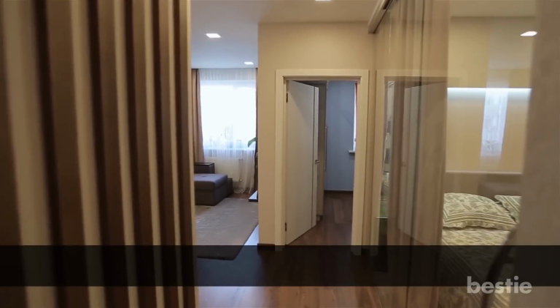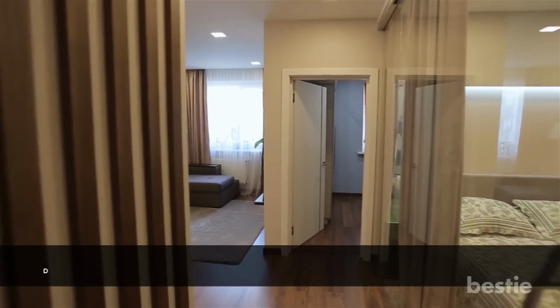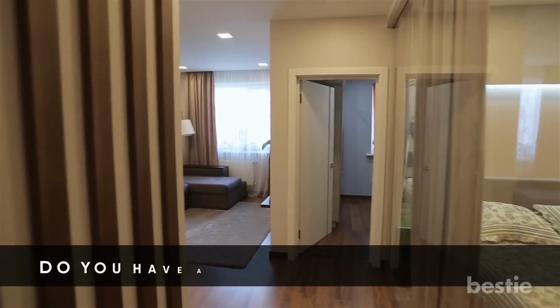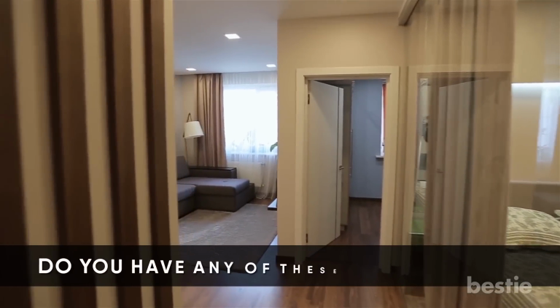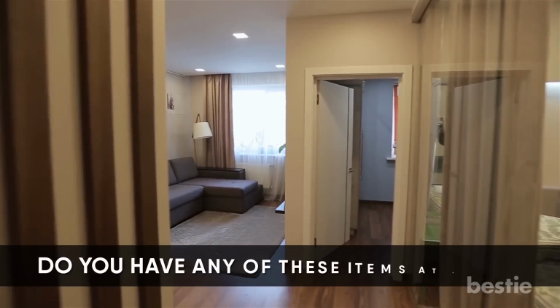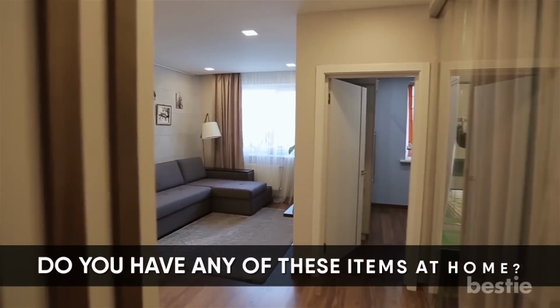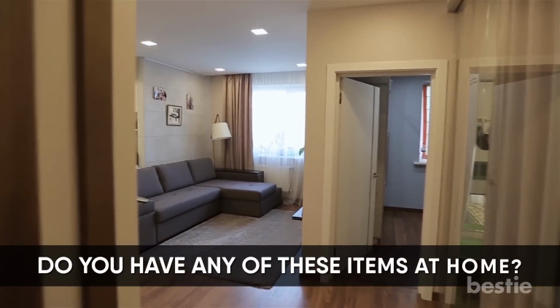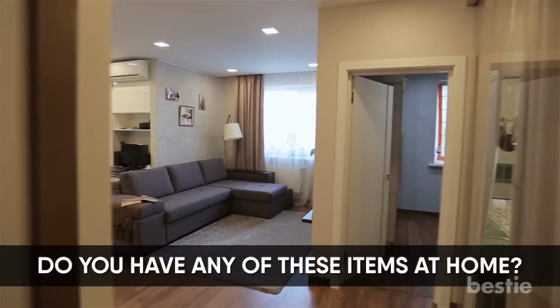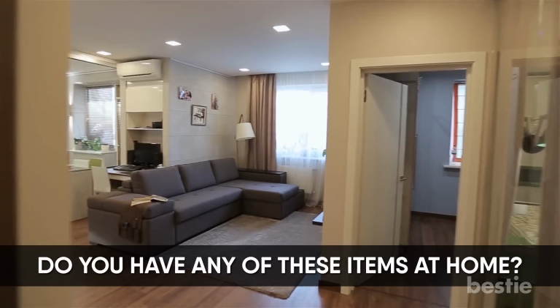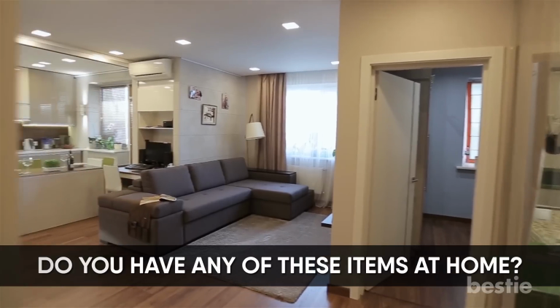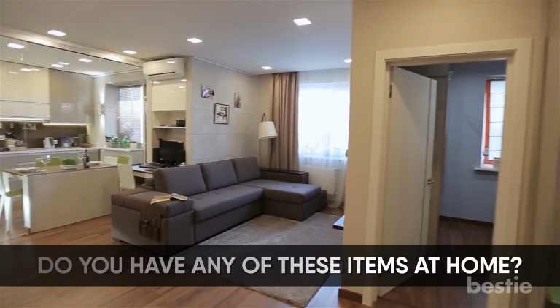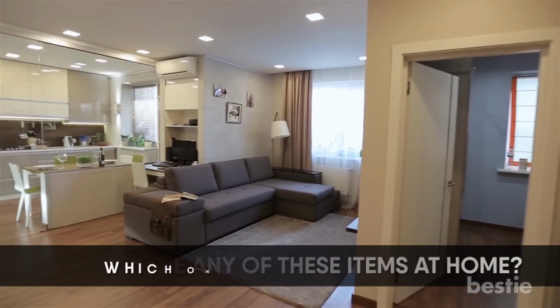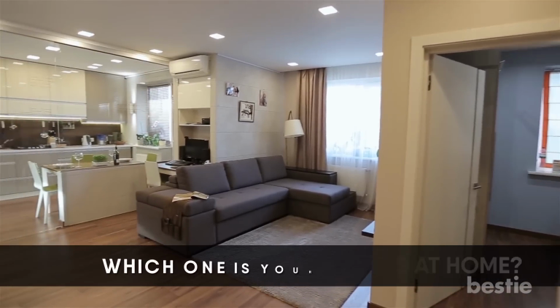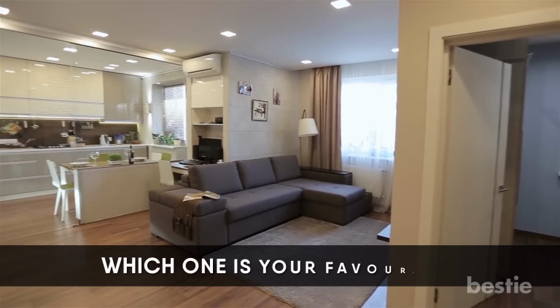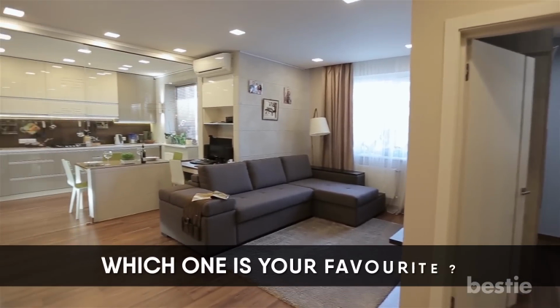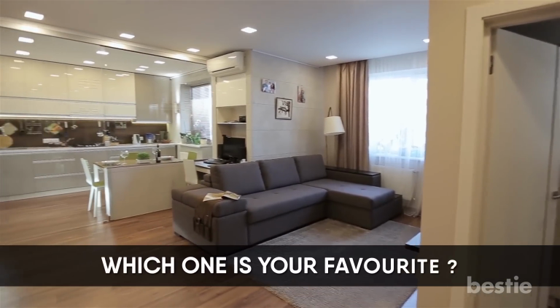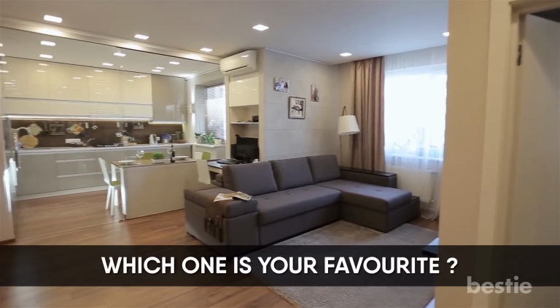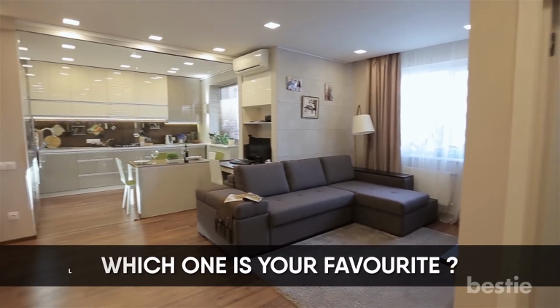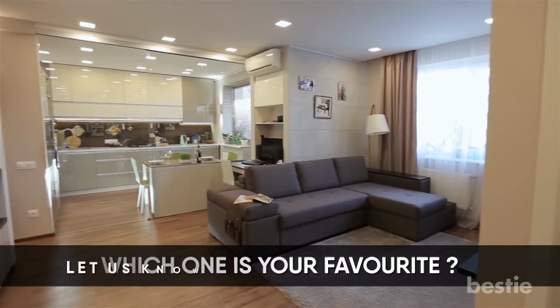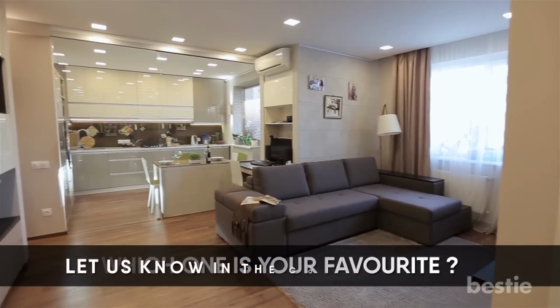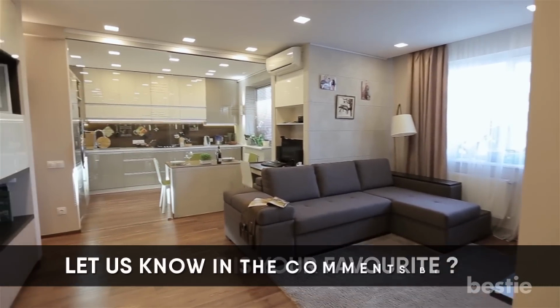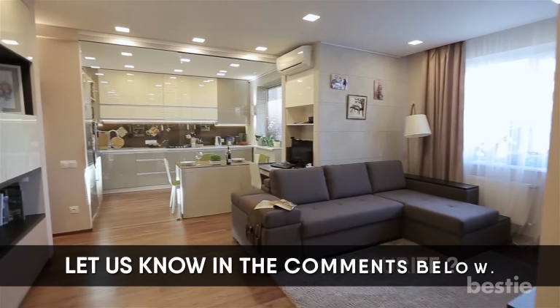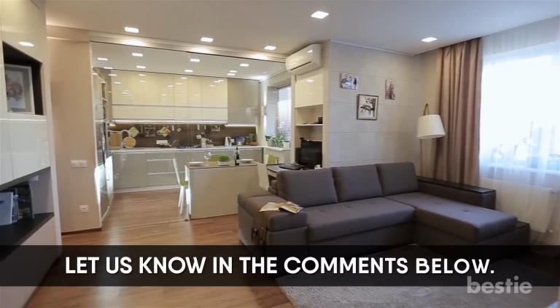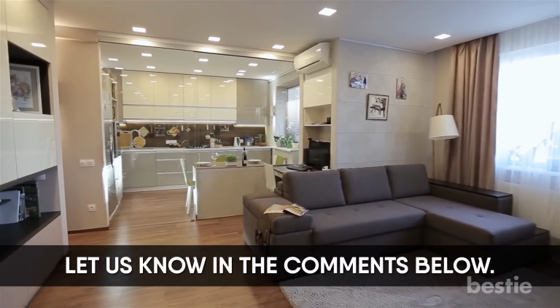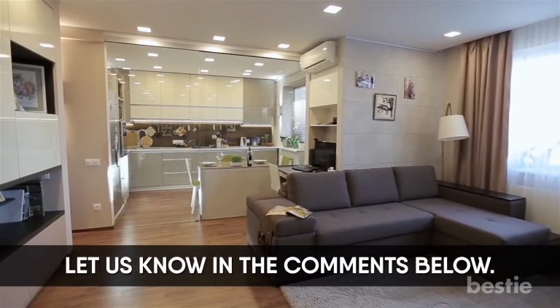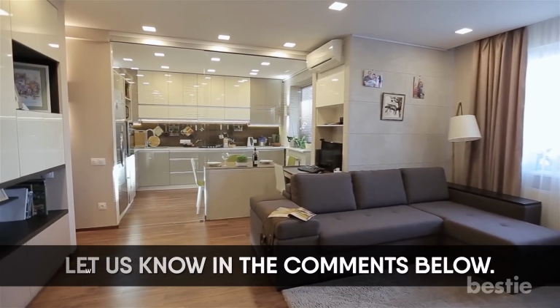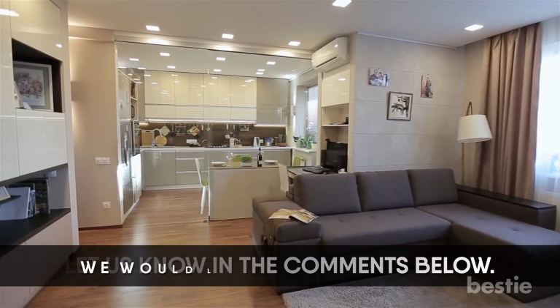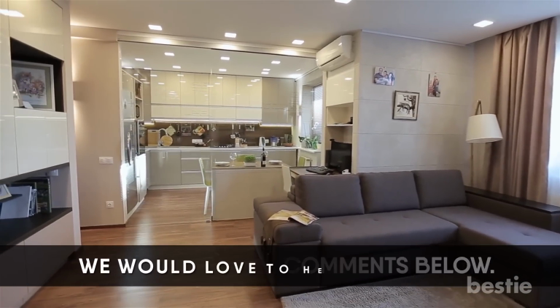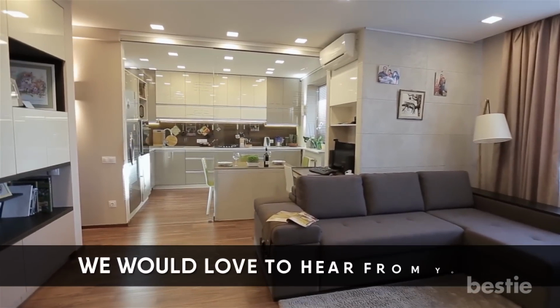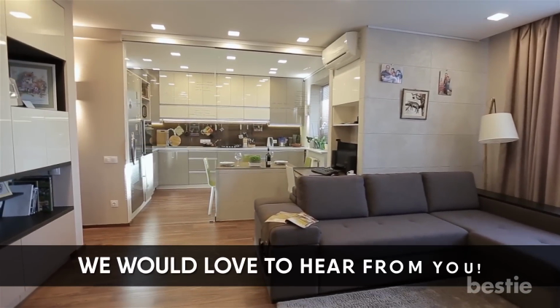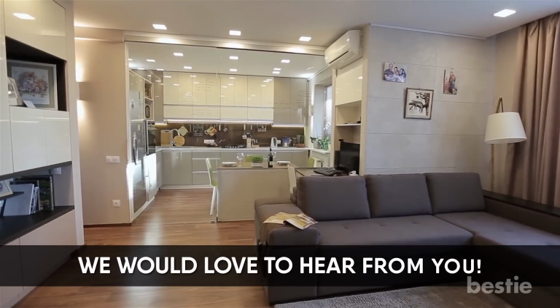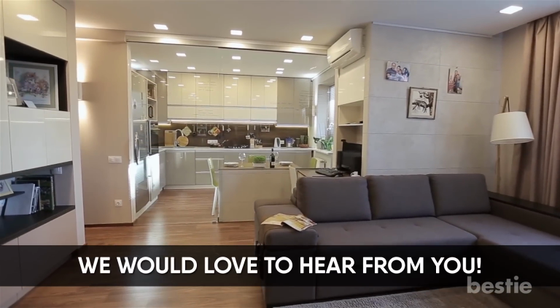Do you have any of these items at home? Which one is your favourite? Let us know in the comments below. We would love to hear from you!